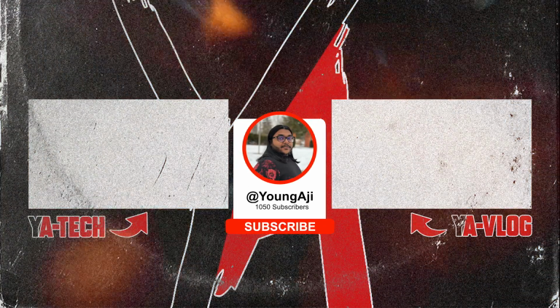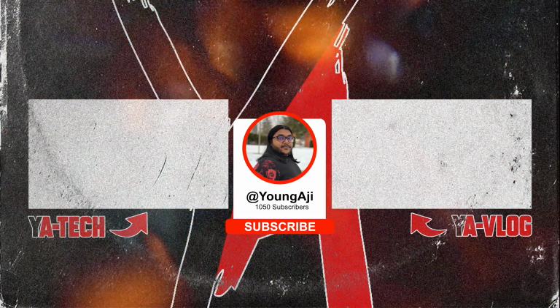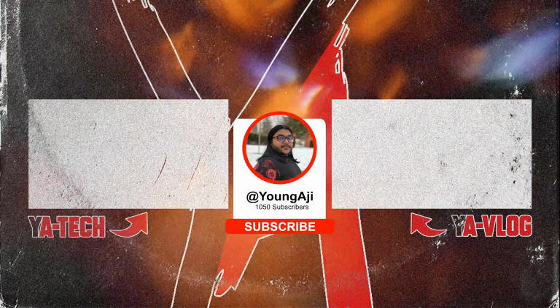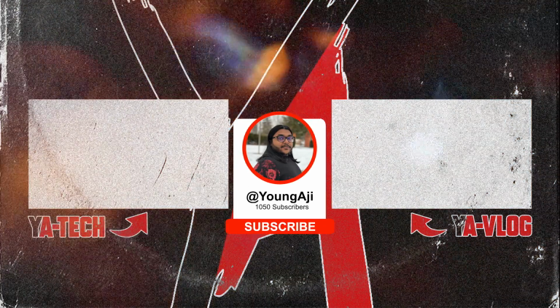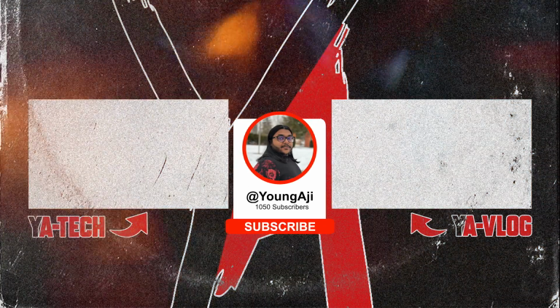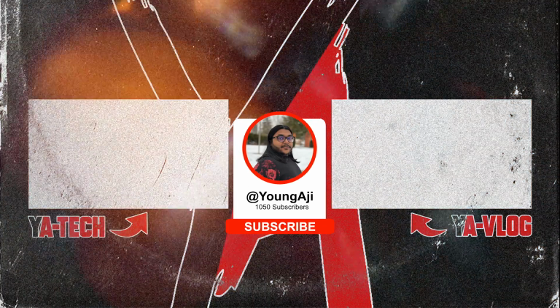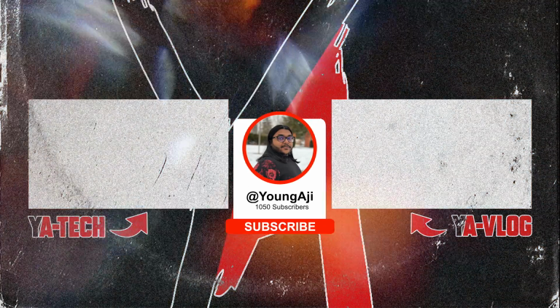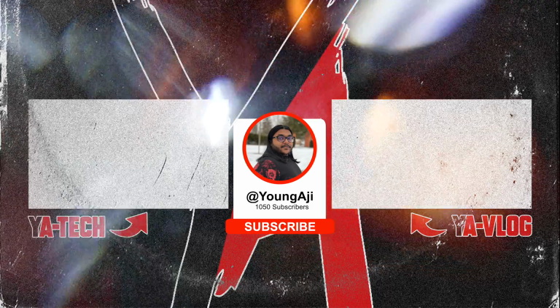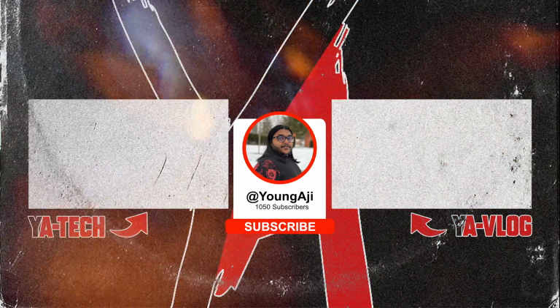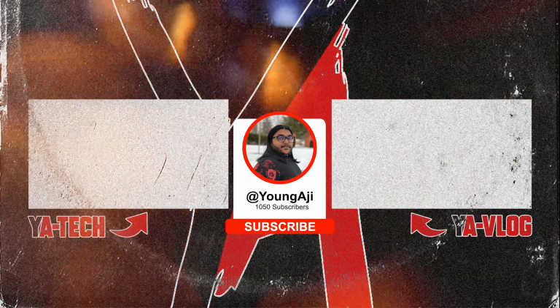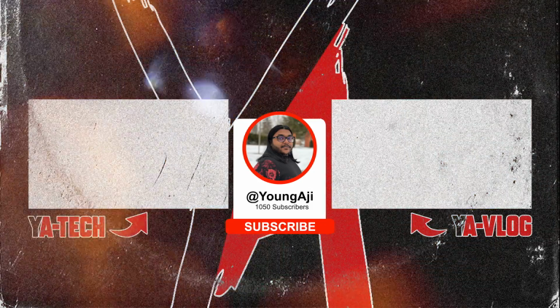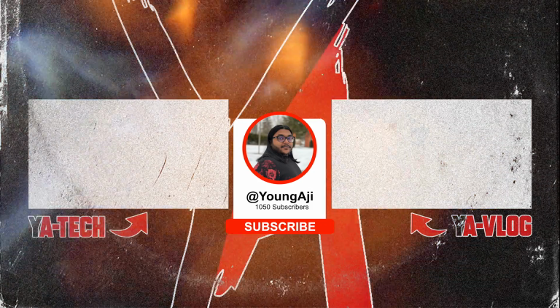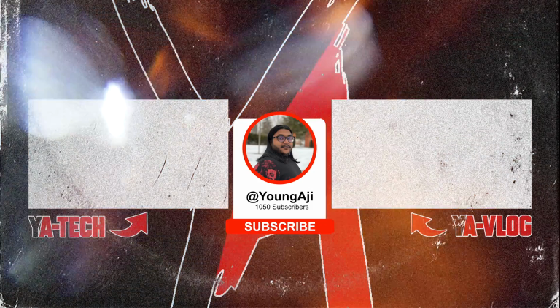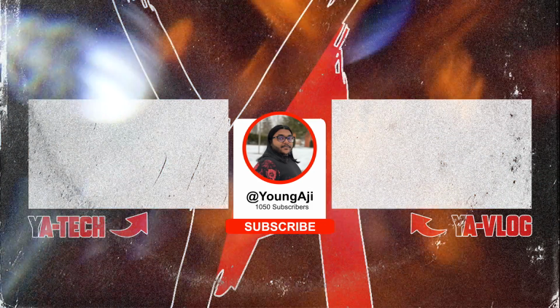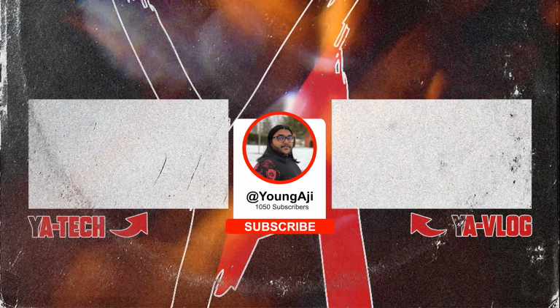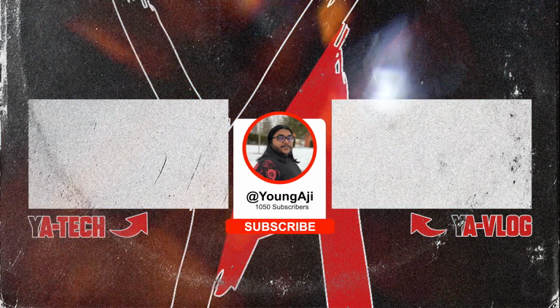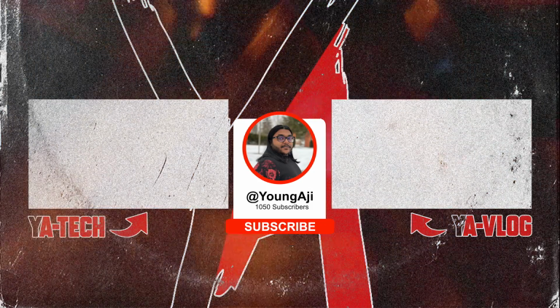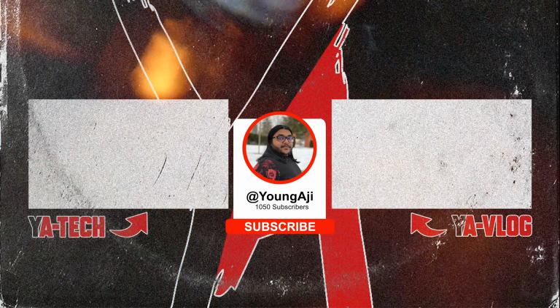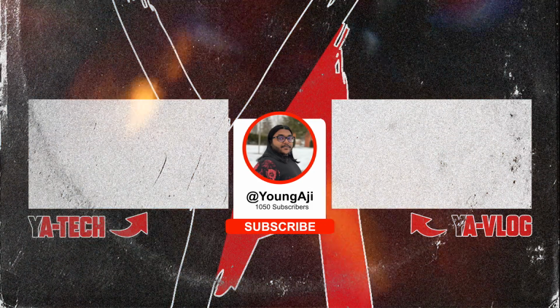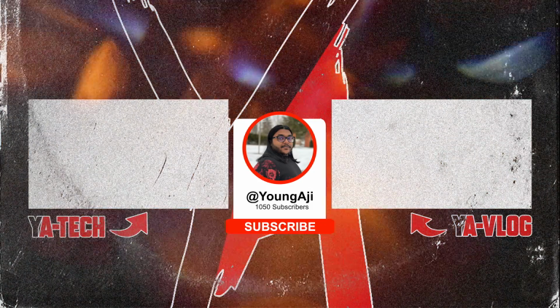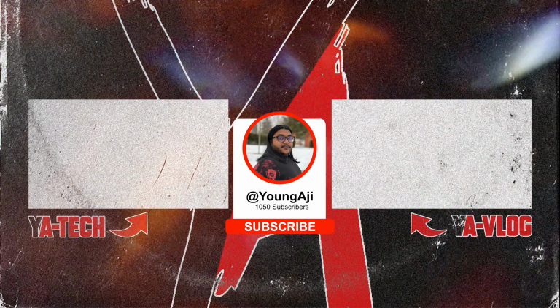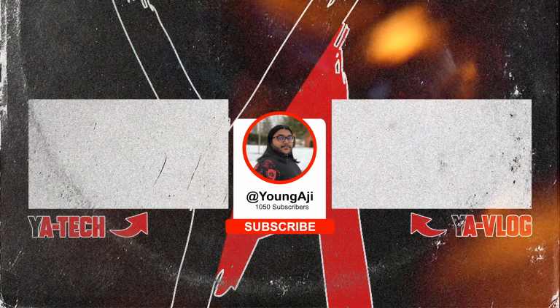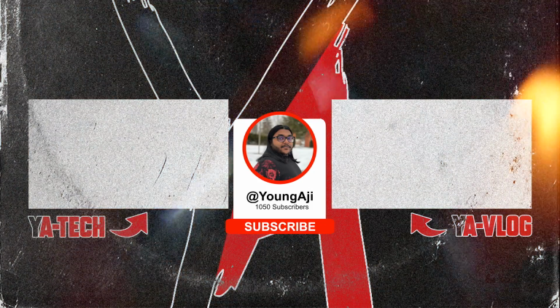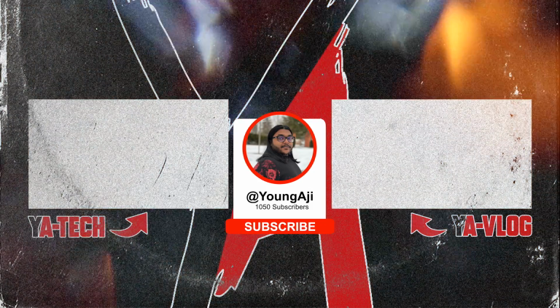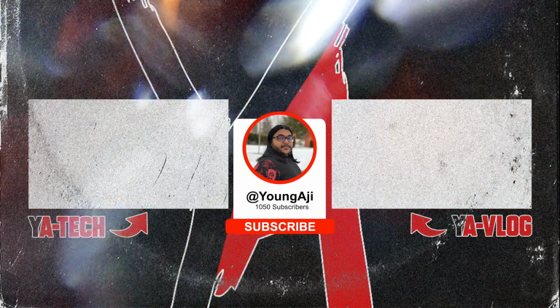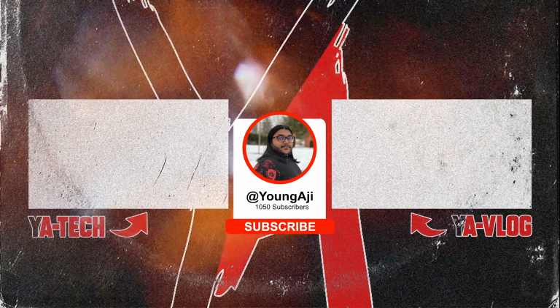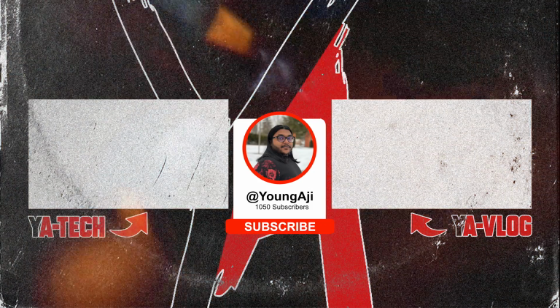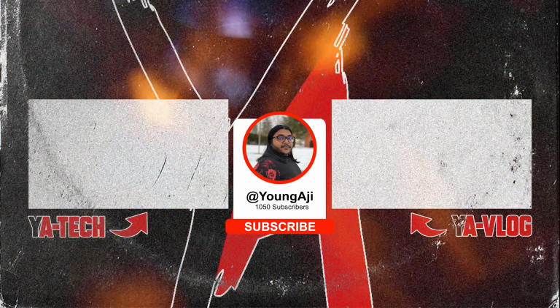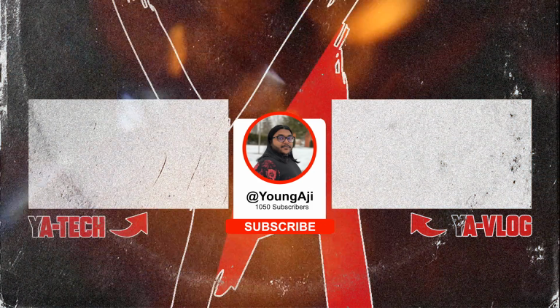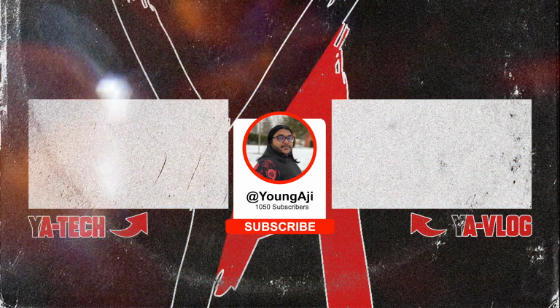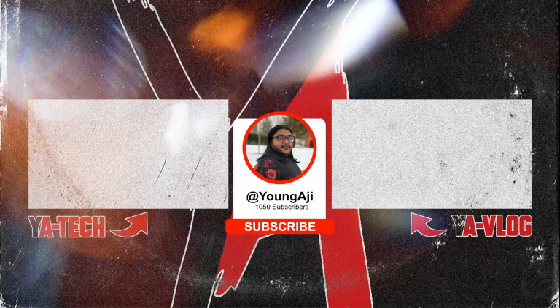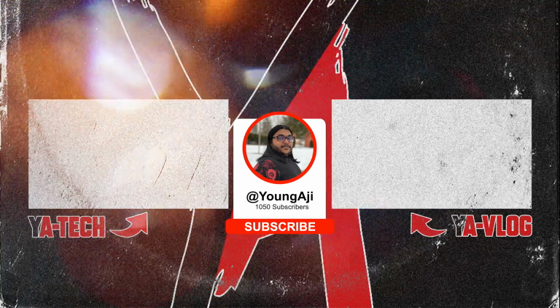If you found this video to be useful, make sure to give it a big thumbs up, subscribe down below, and I'll see you guys in the next one. Peace.